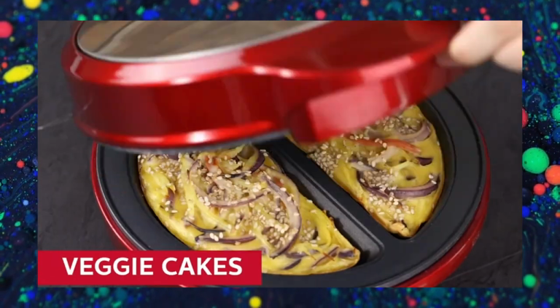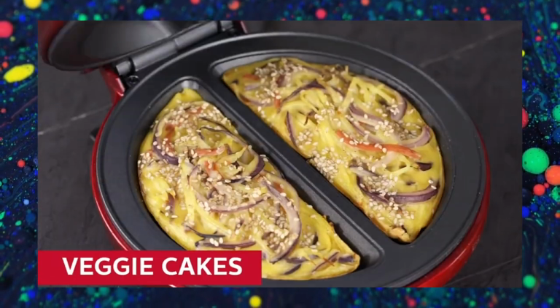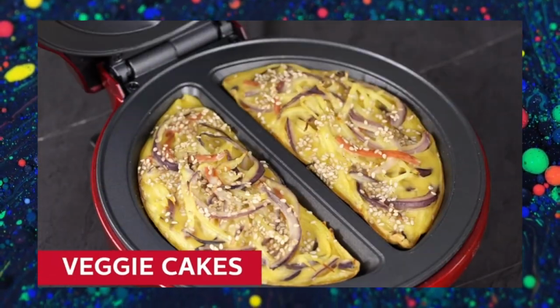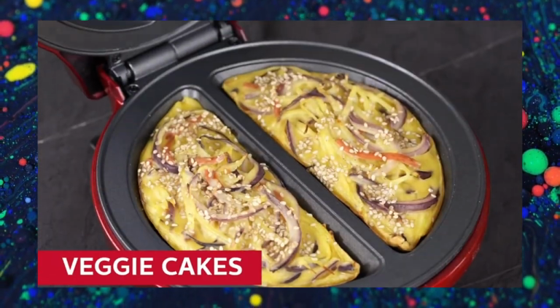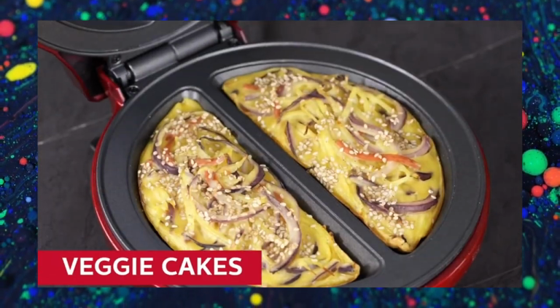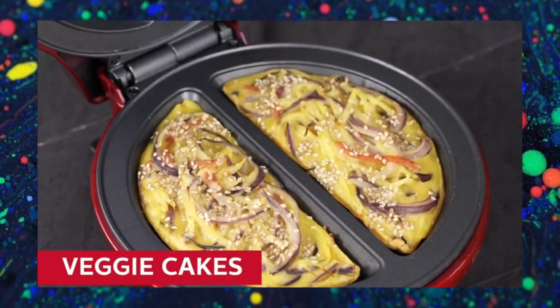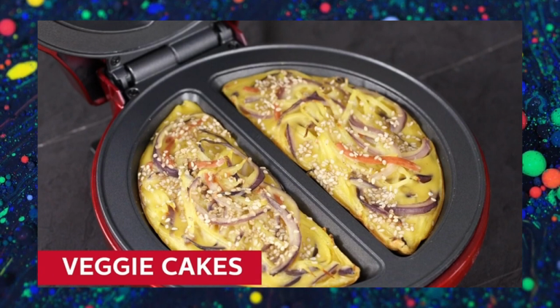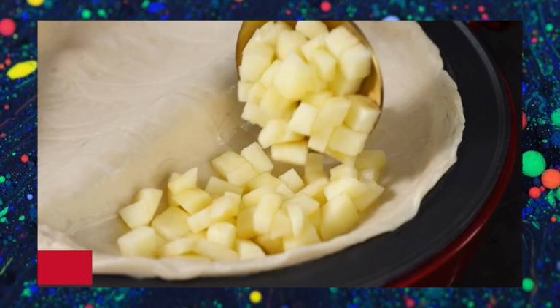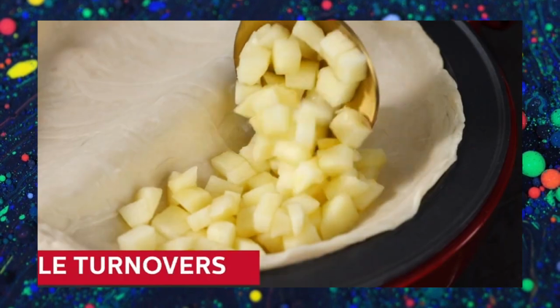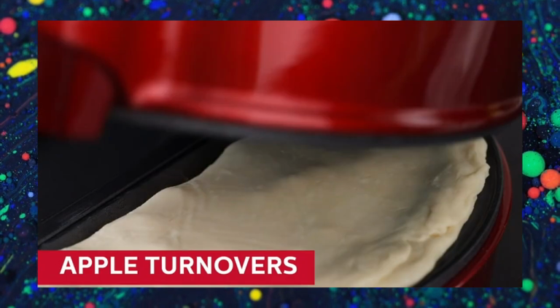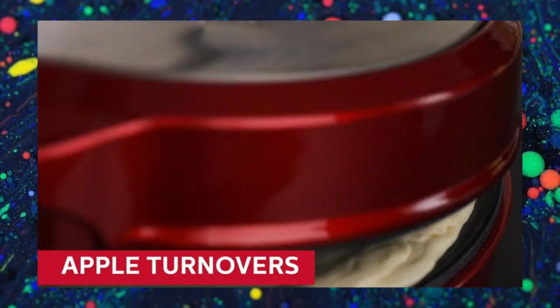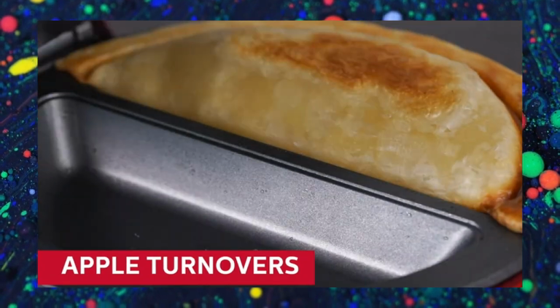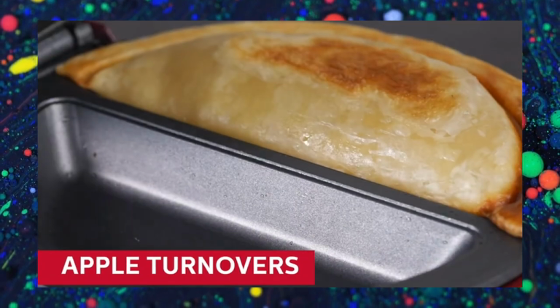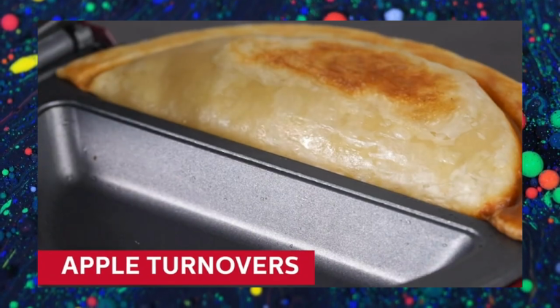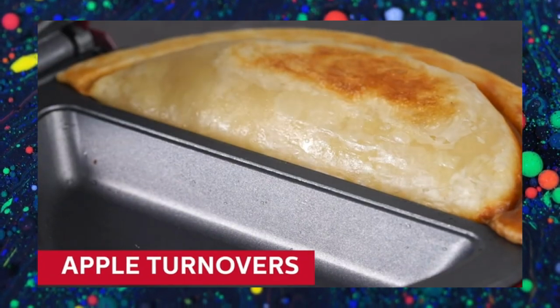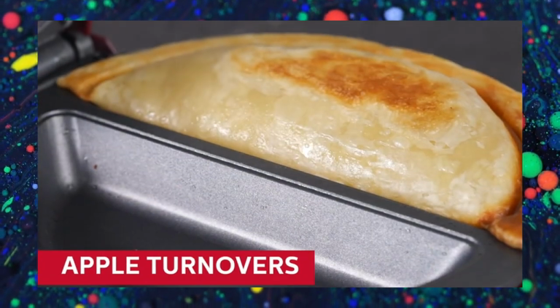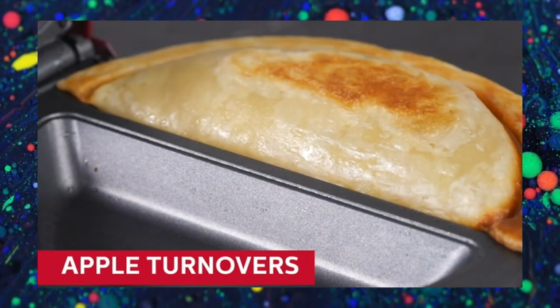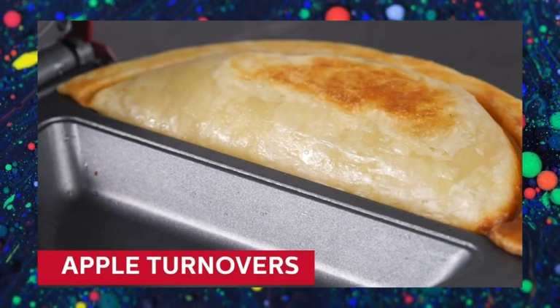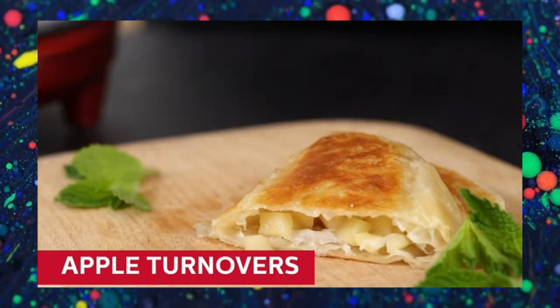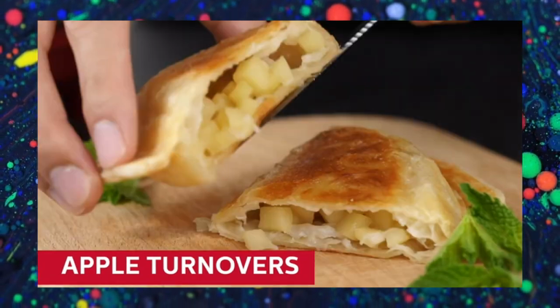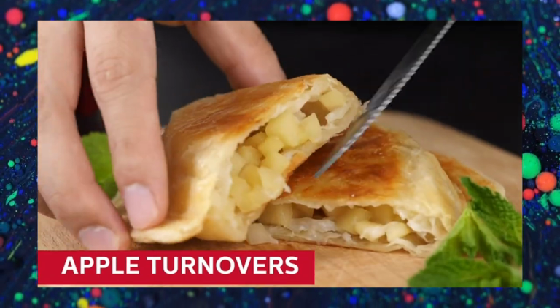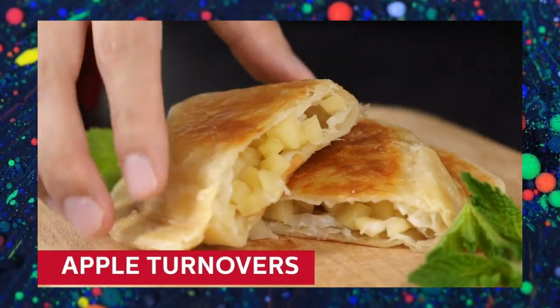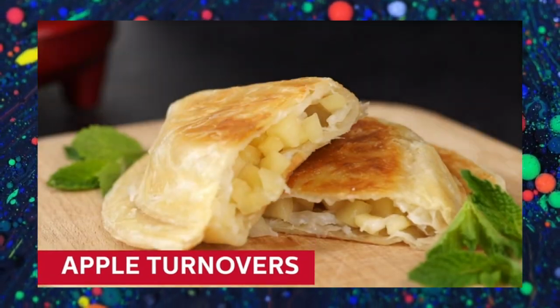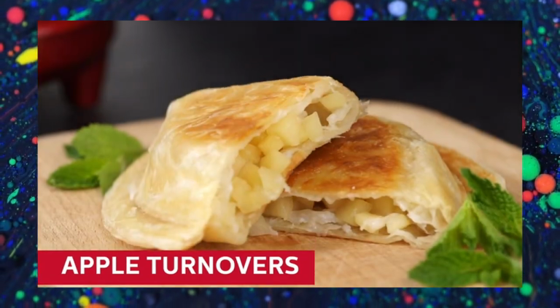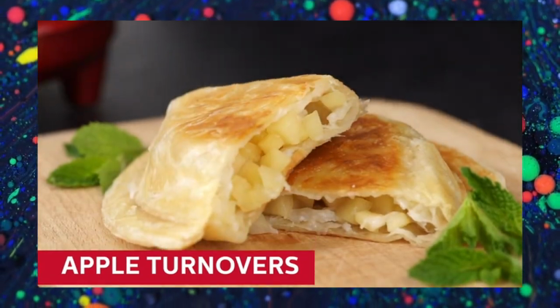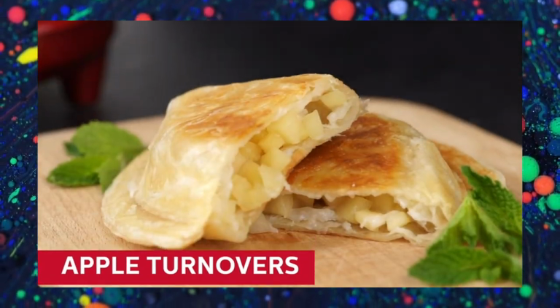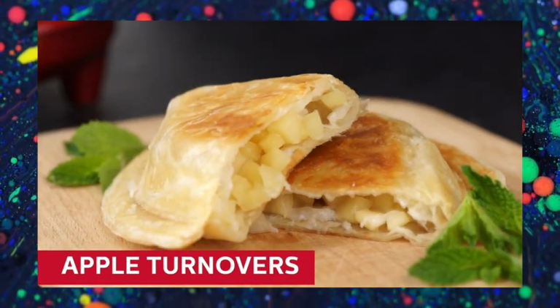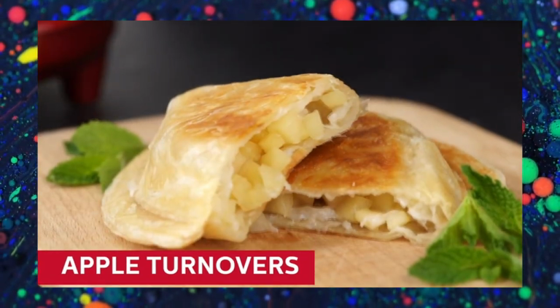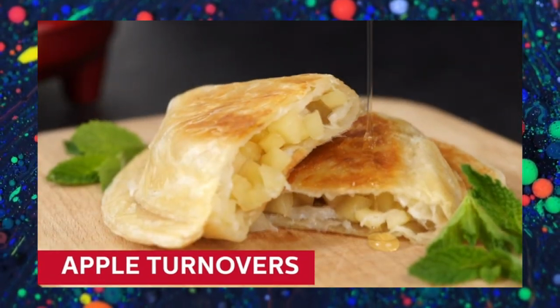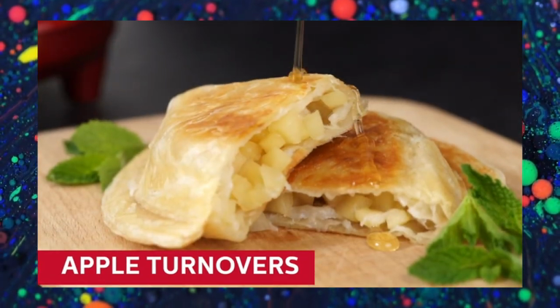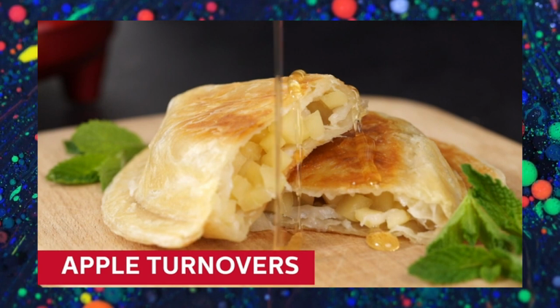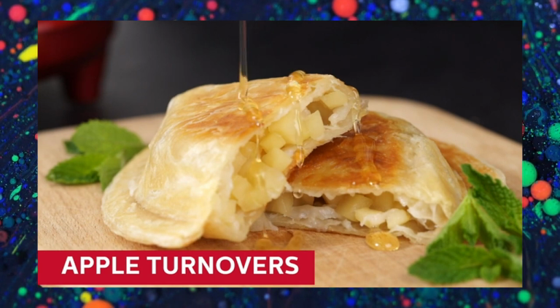Its simplicity, efficiency, and easy cleanup make it a time-saving and enjoyable tool for creating morning delights.